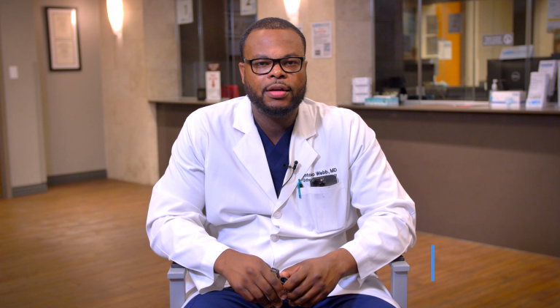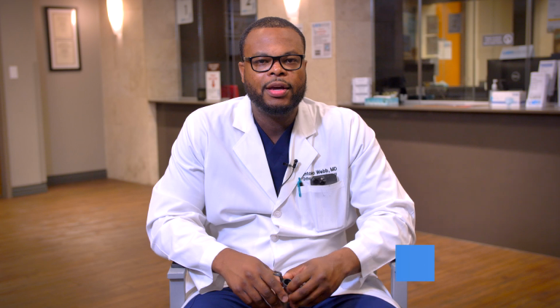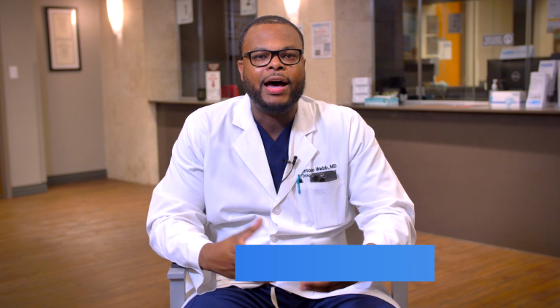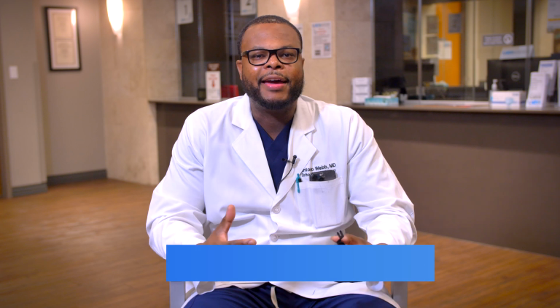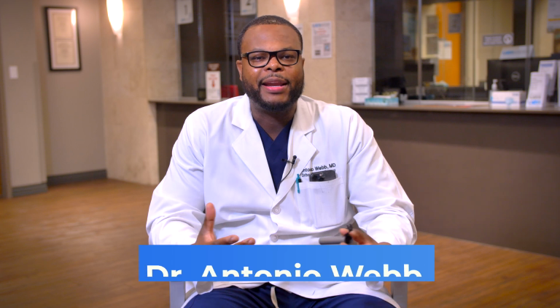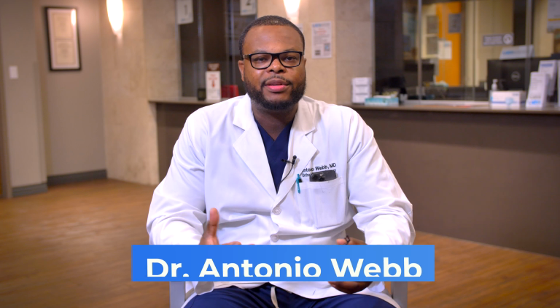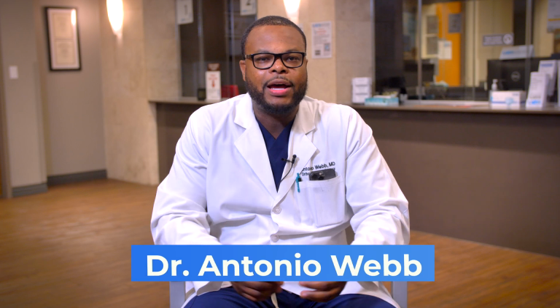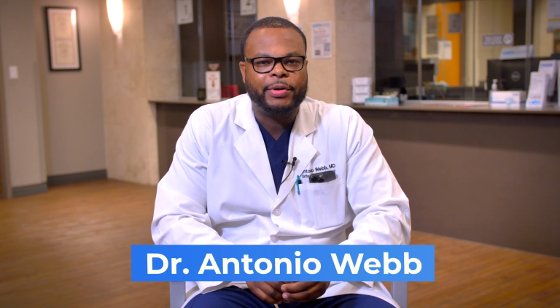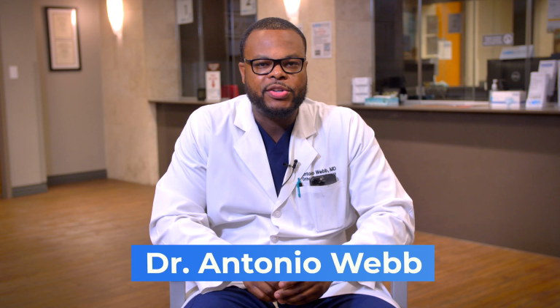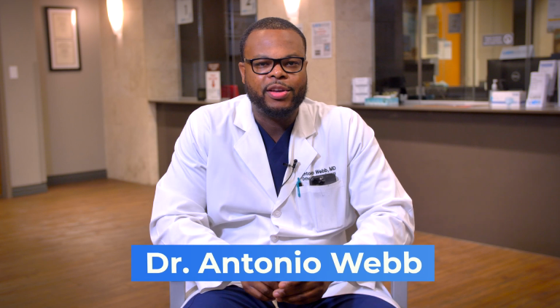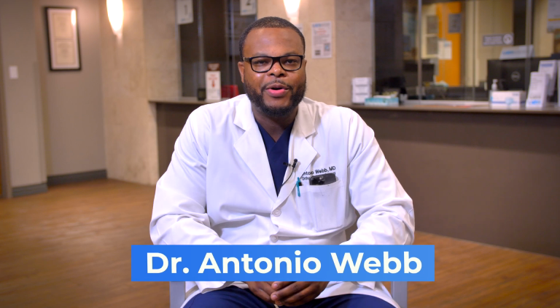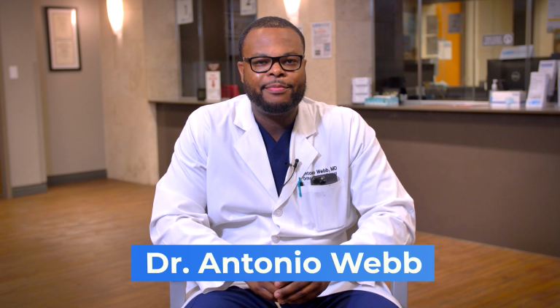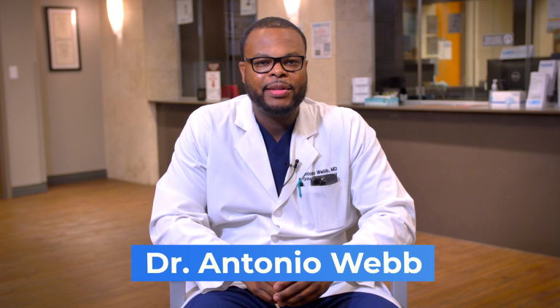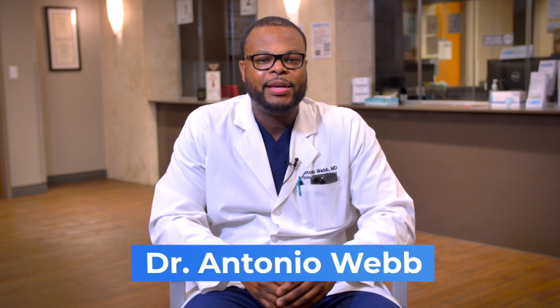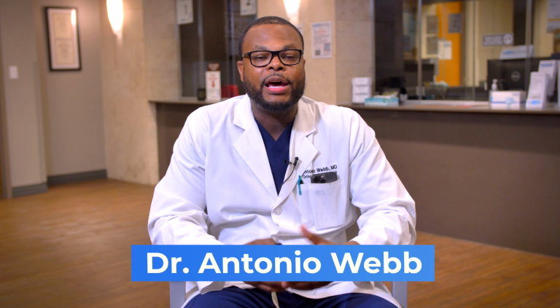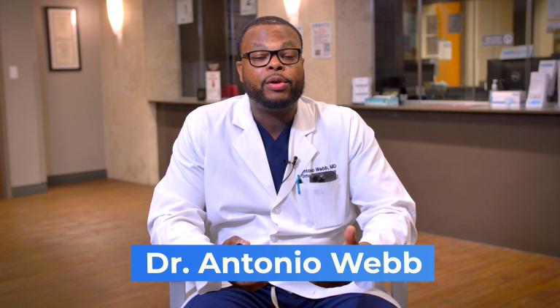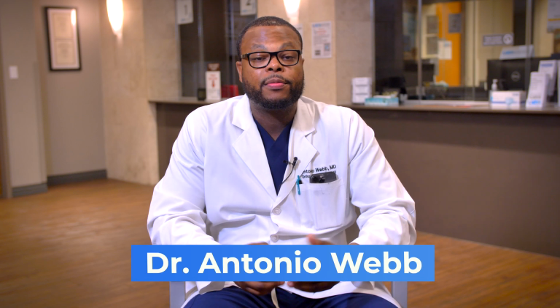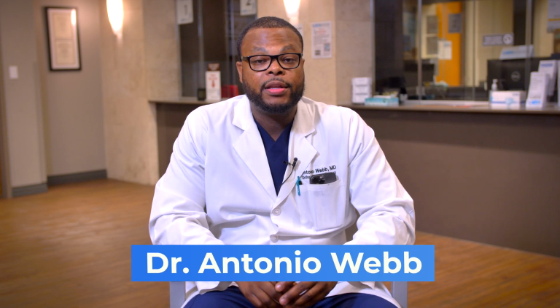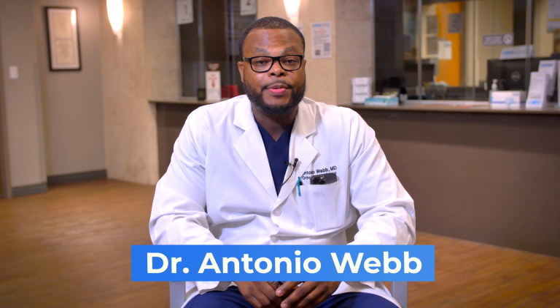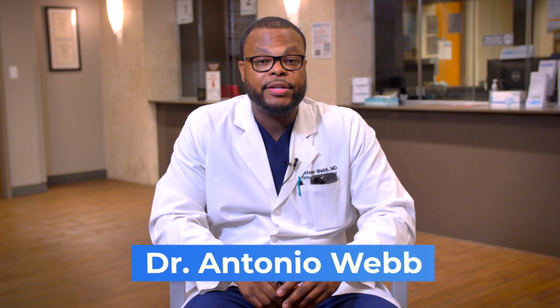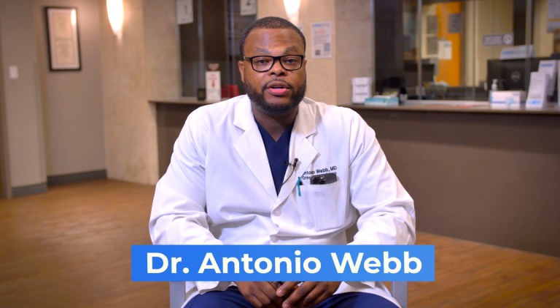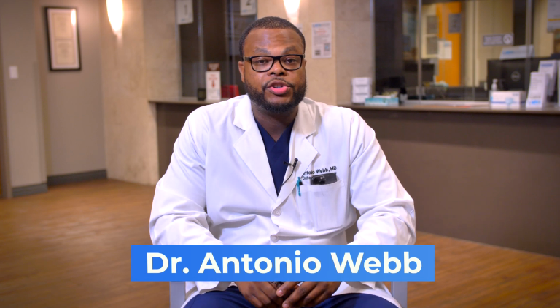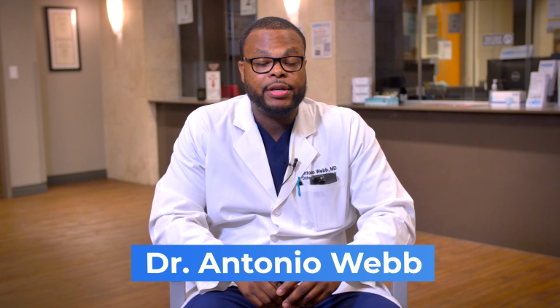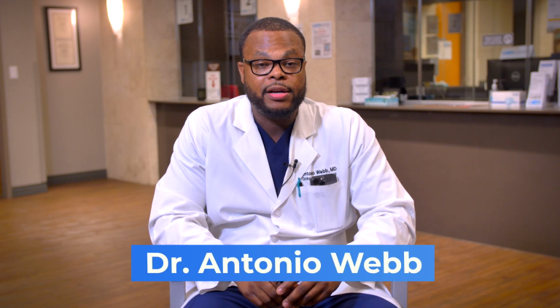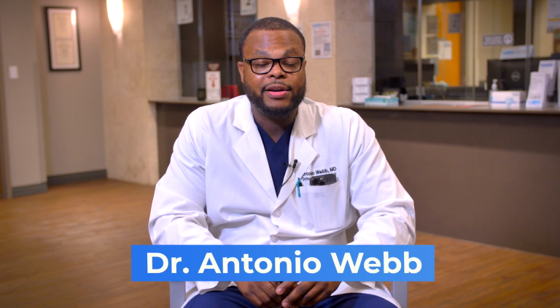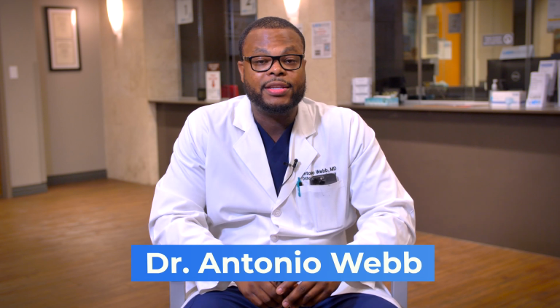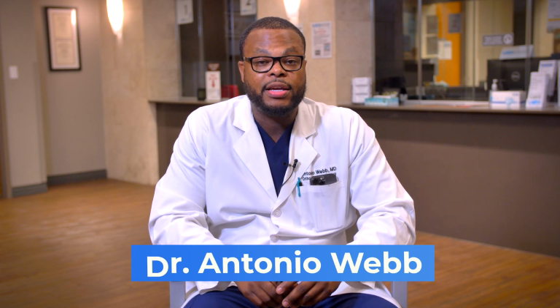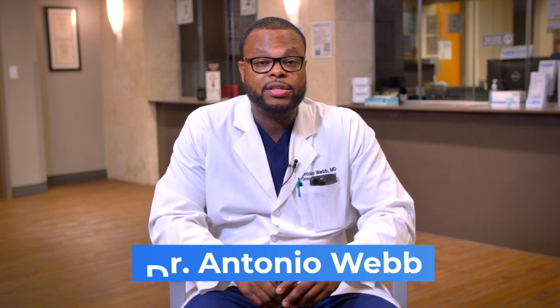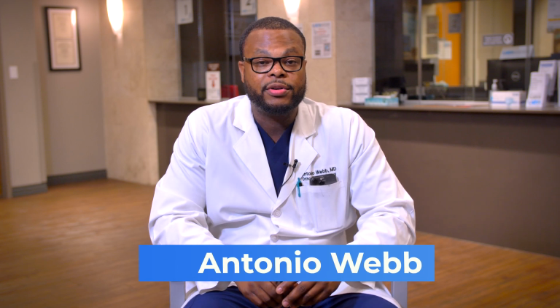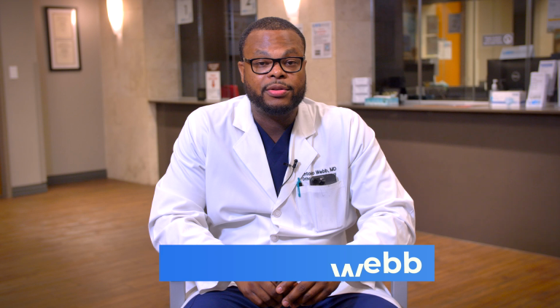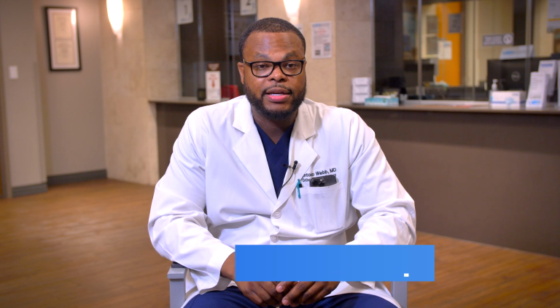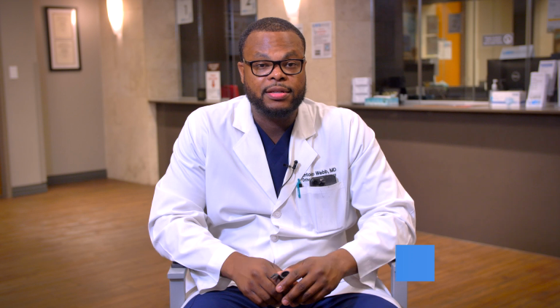Hi, my name is Dr. Antonio Webb. I'm an orthopedic spine surgeon here in San Antonio, Texas.